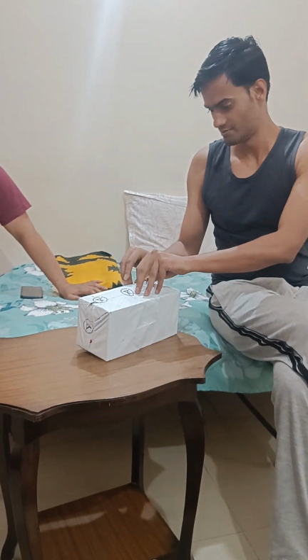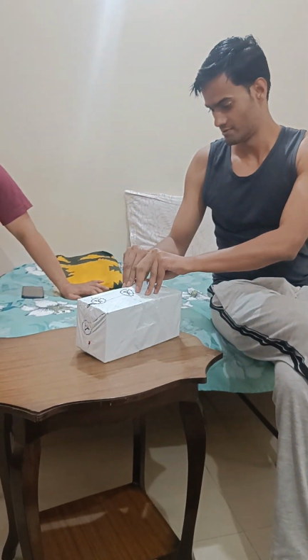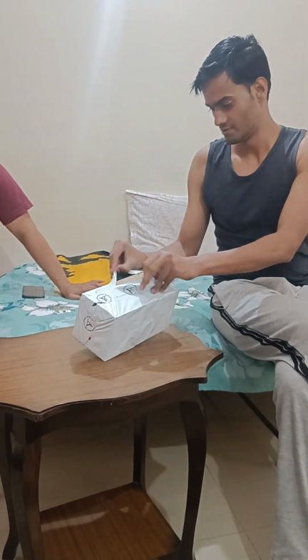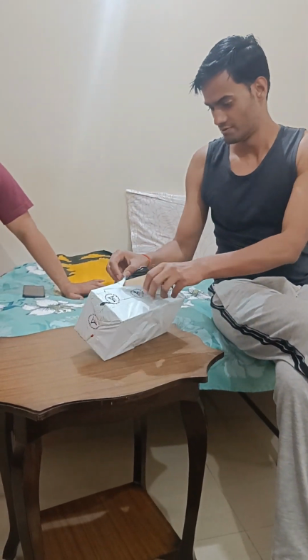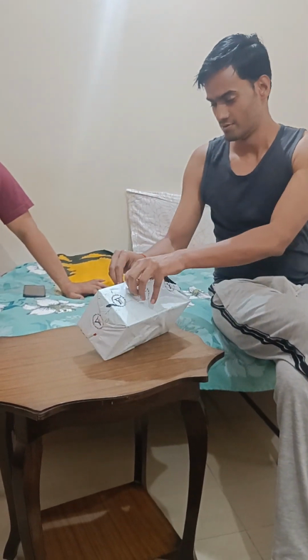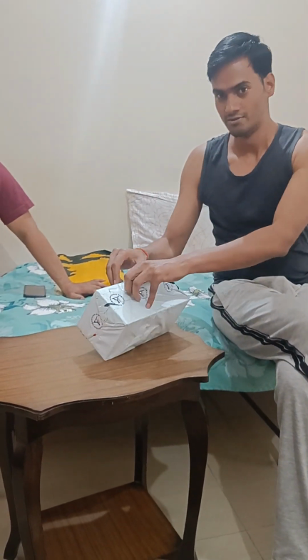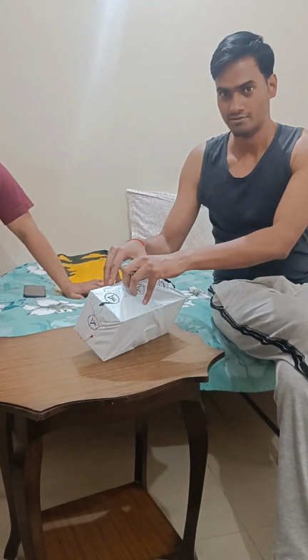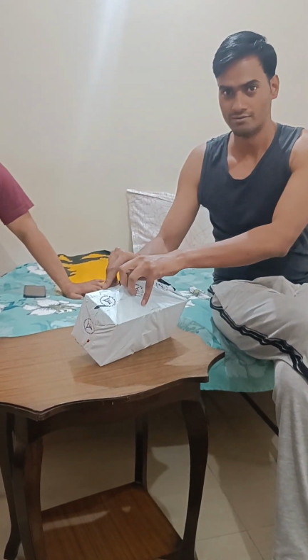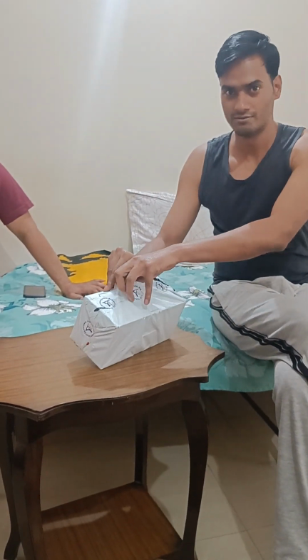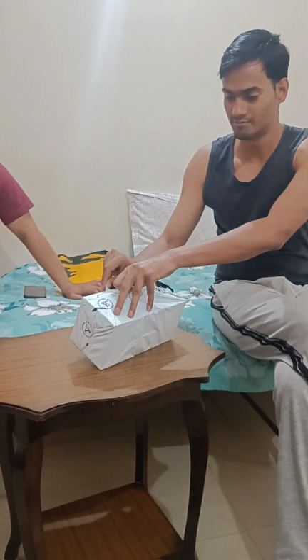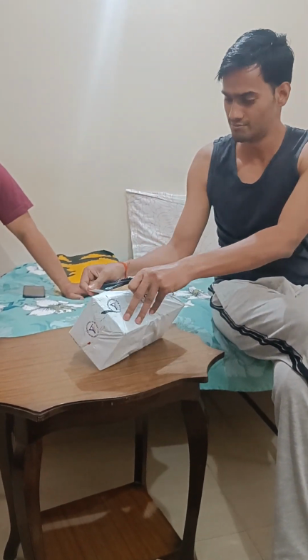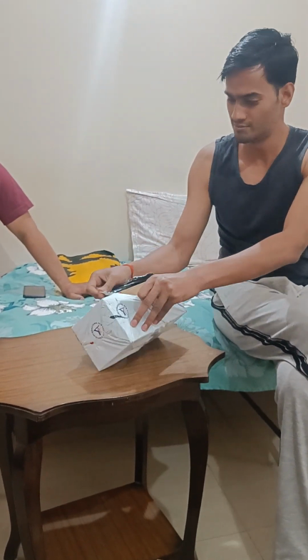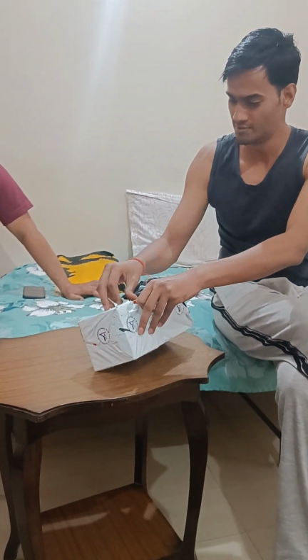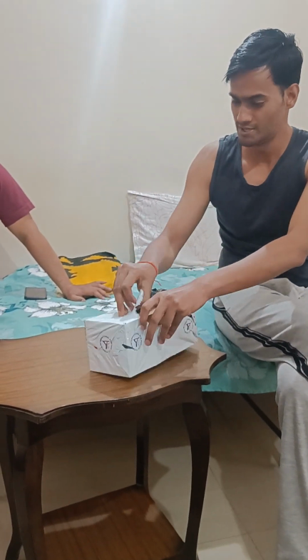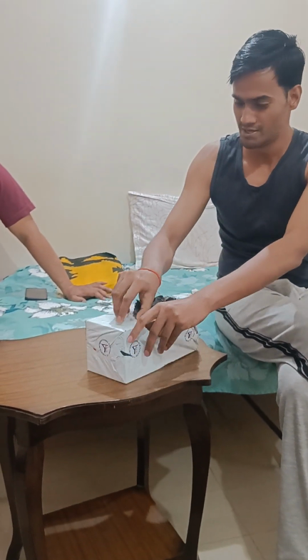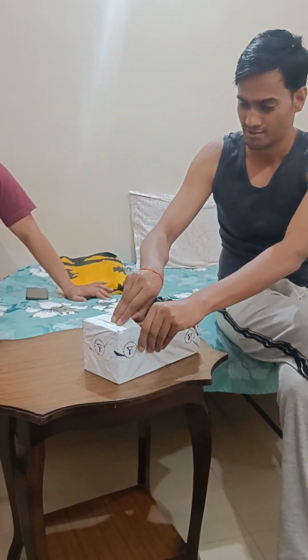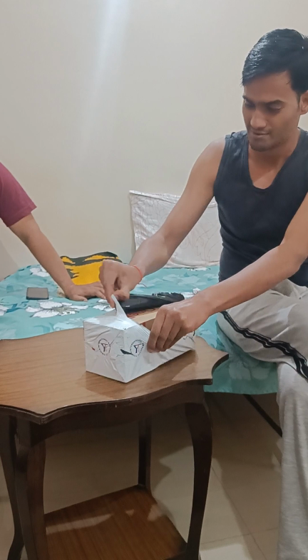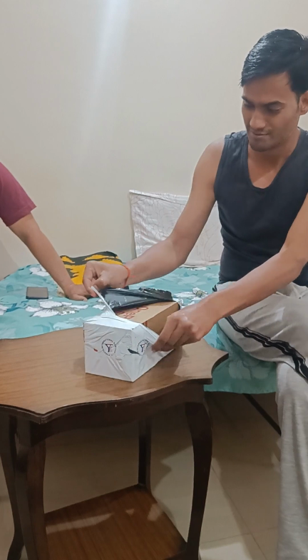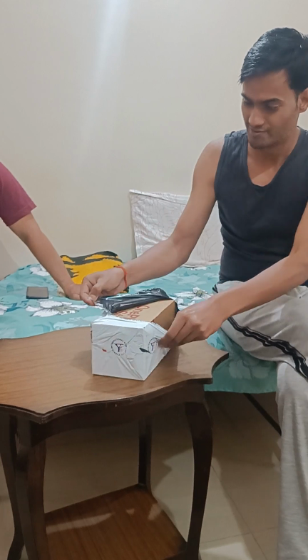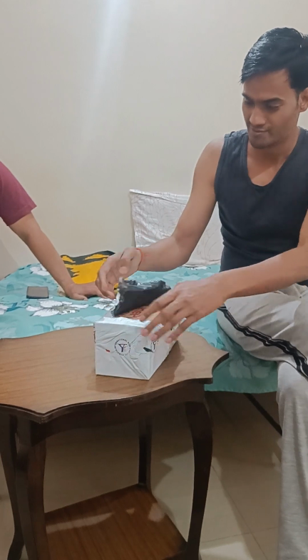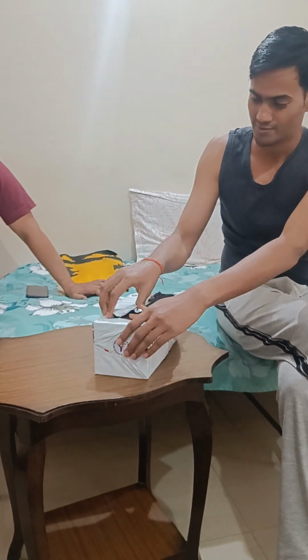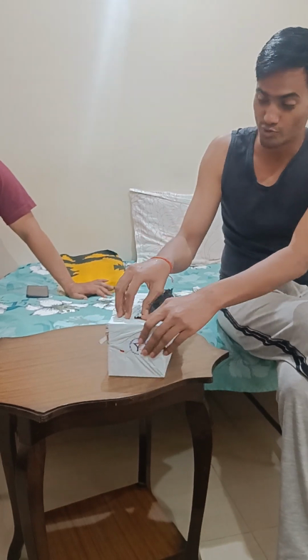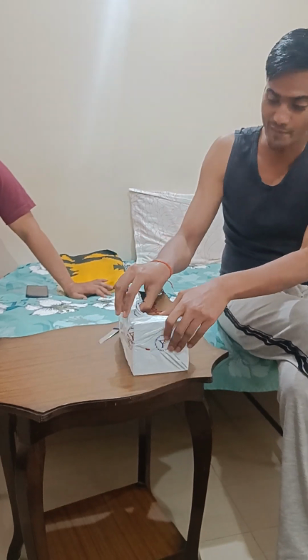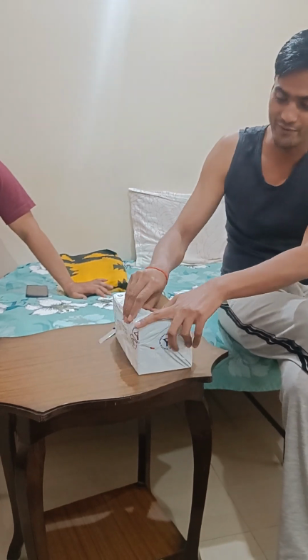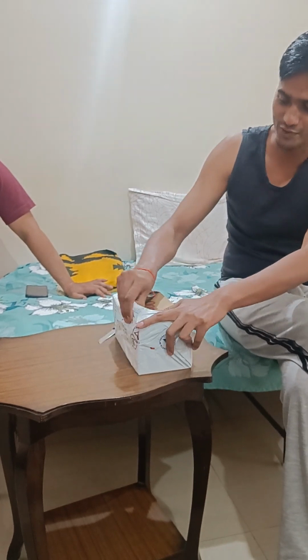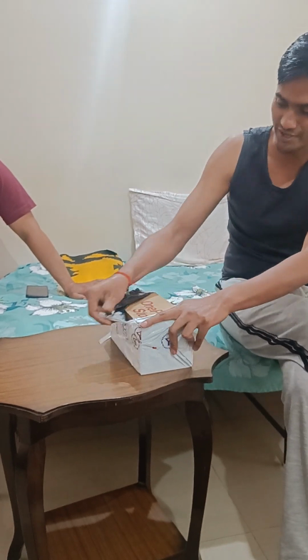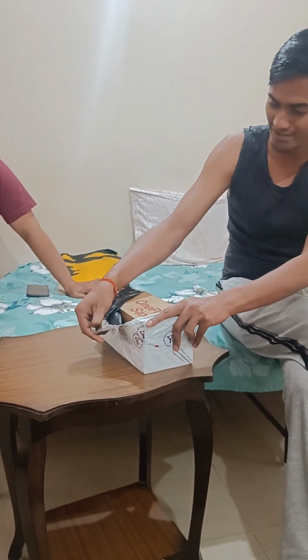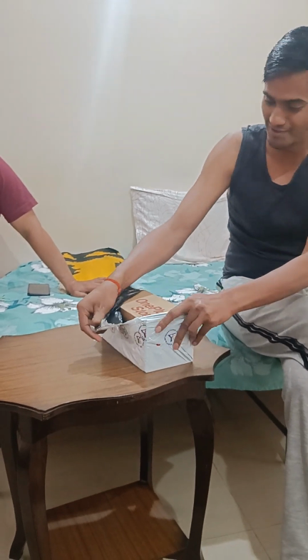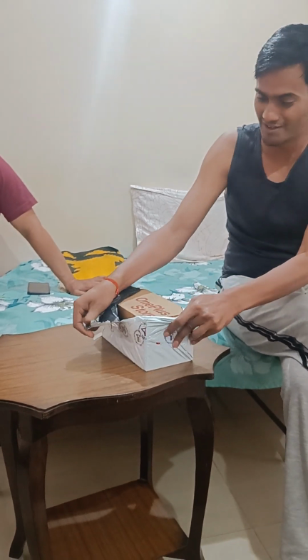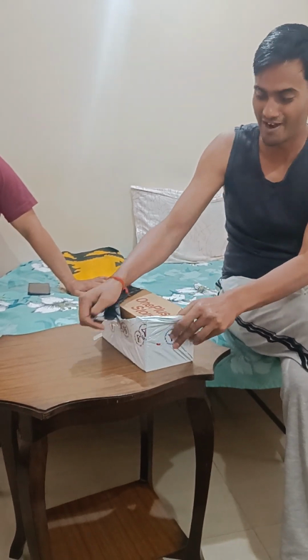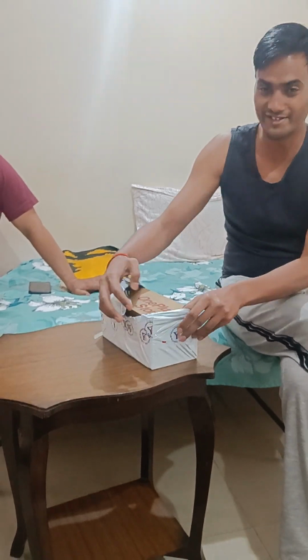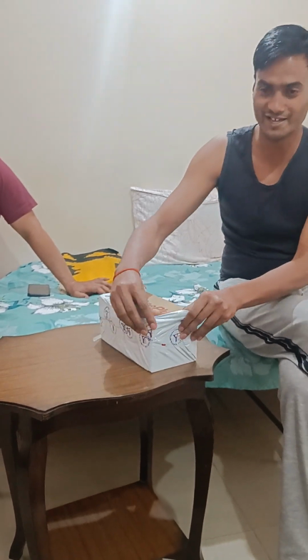My friend purchased a new phone. This is the OnePlus CE3 Lite.